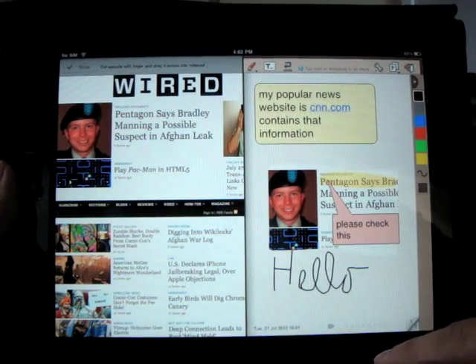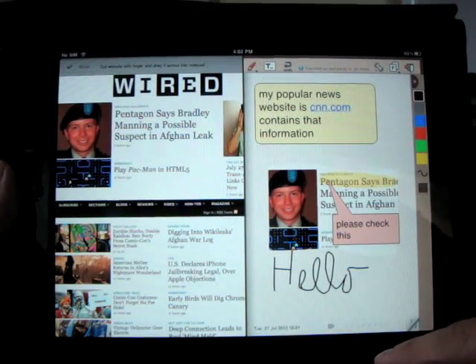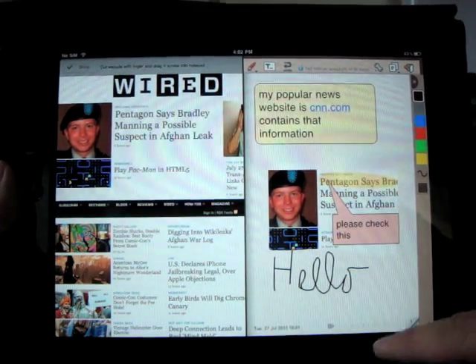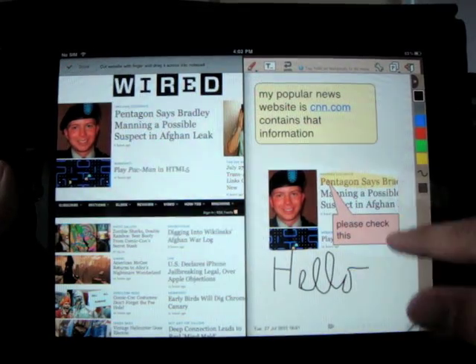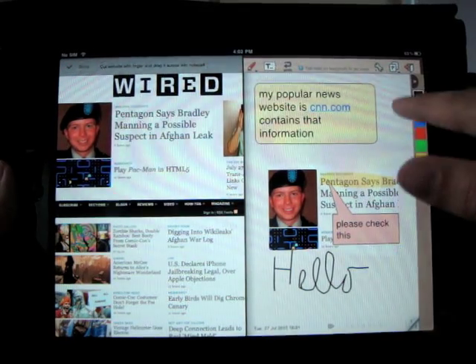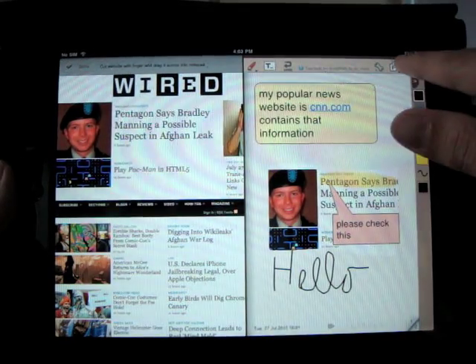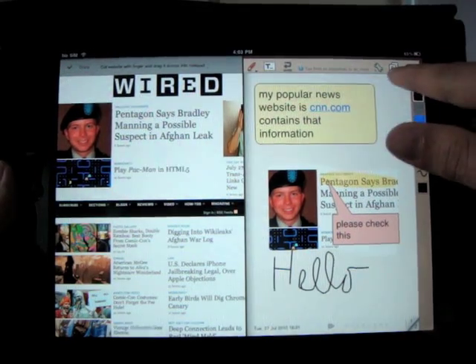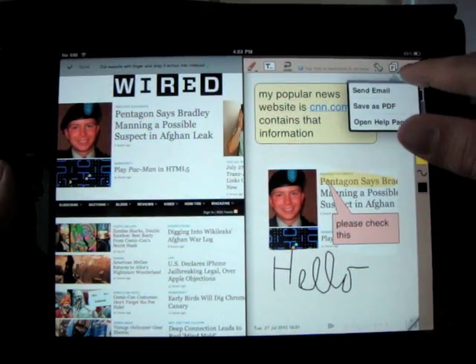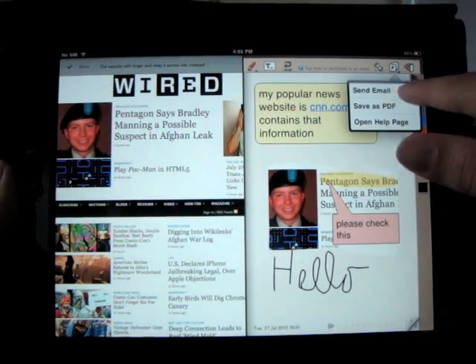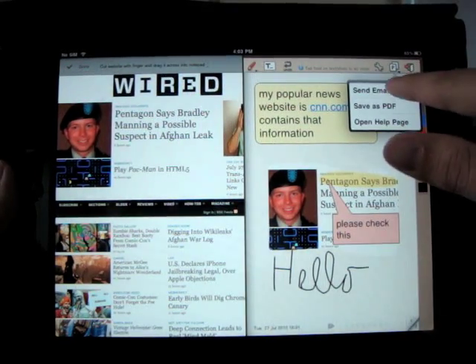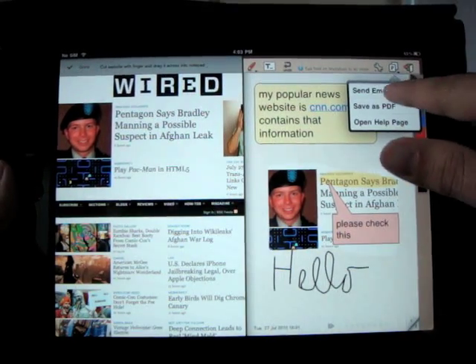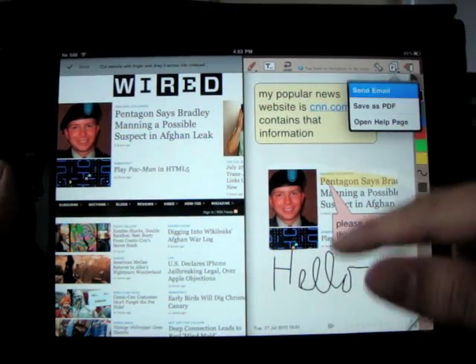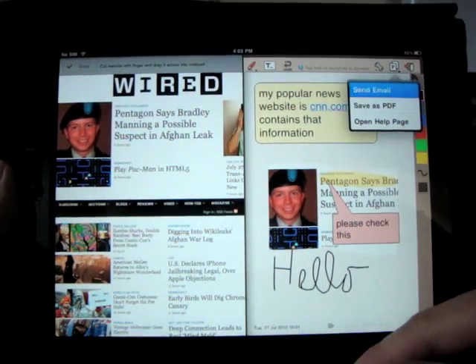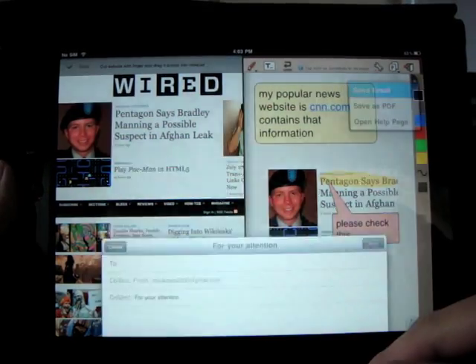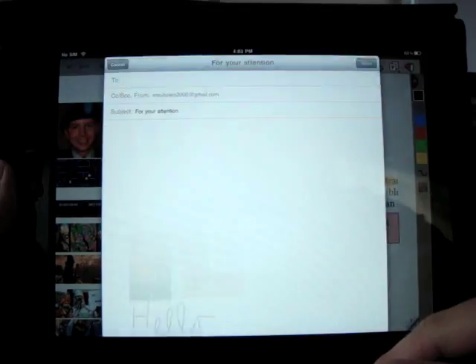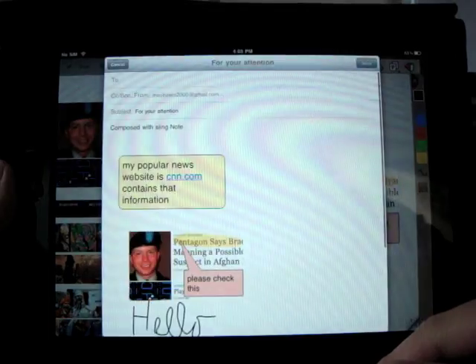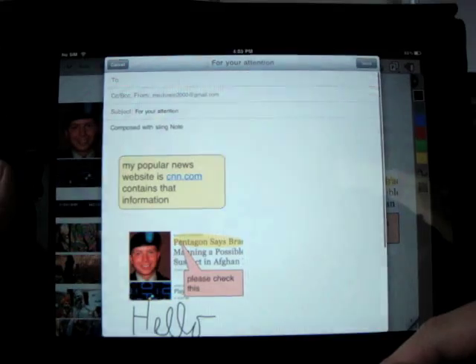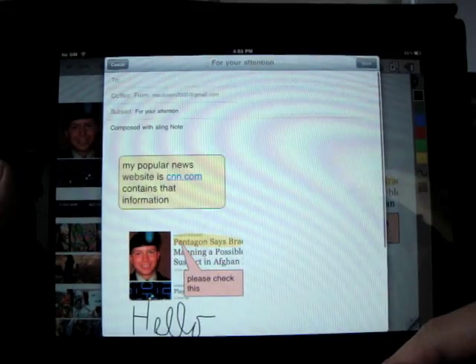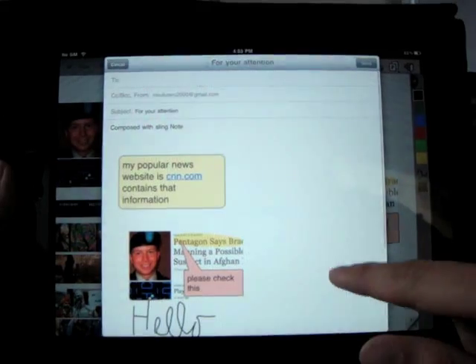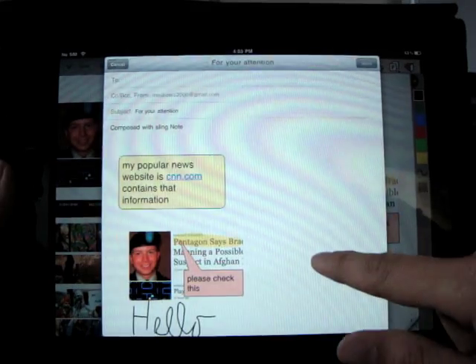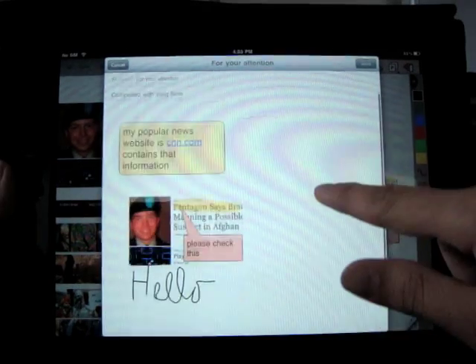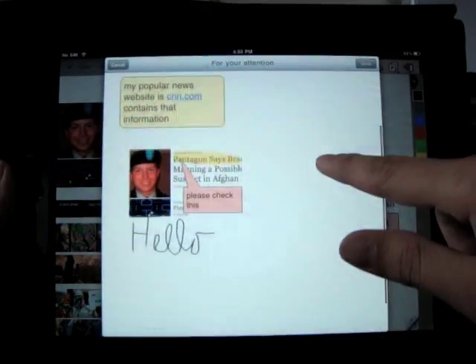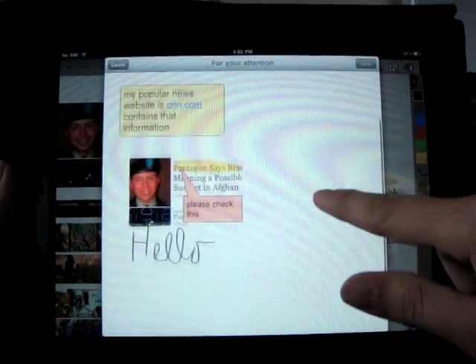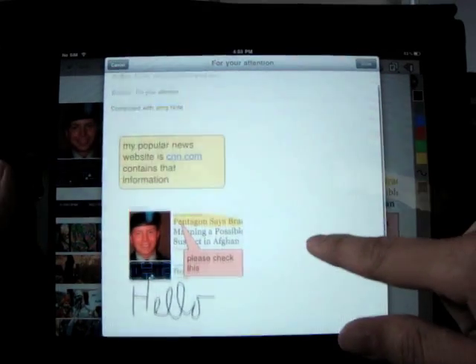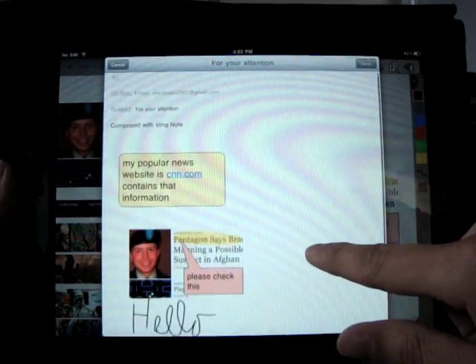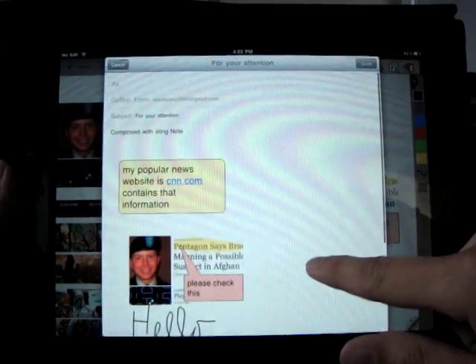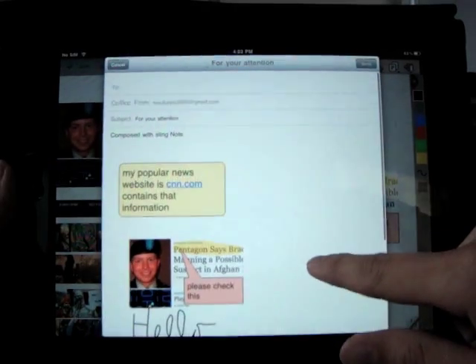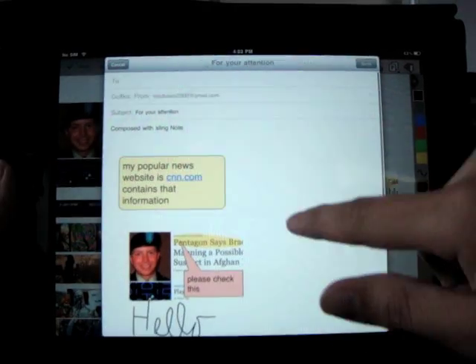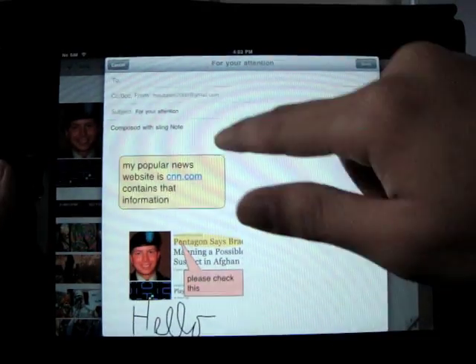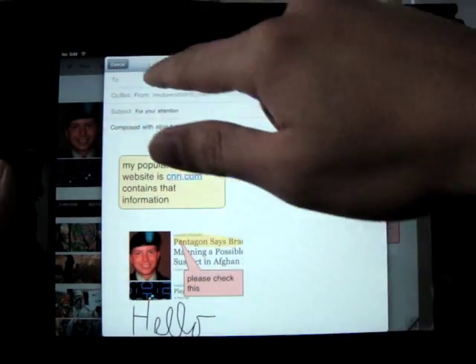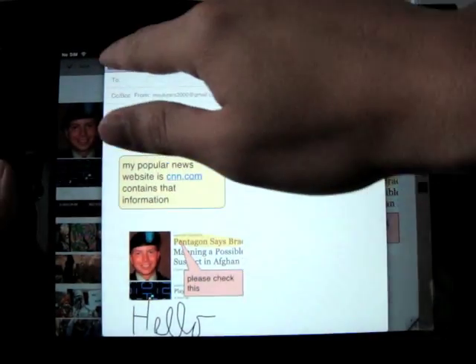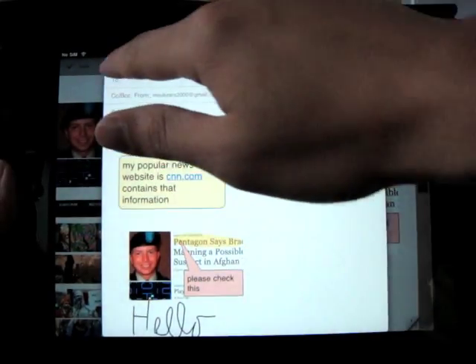When you are done, you can email this page to yourself or to other people. However, I'm not going to do that right now, so I'm going to cancel it.